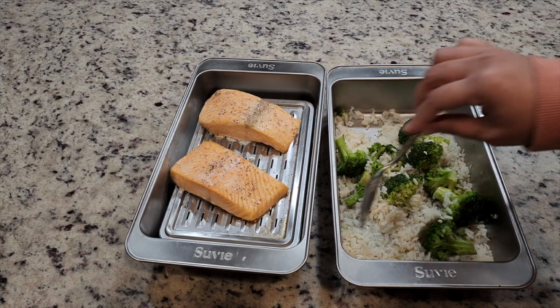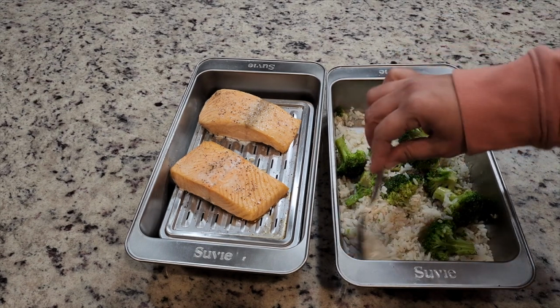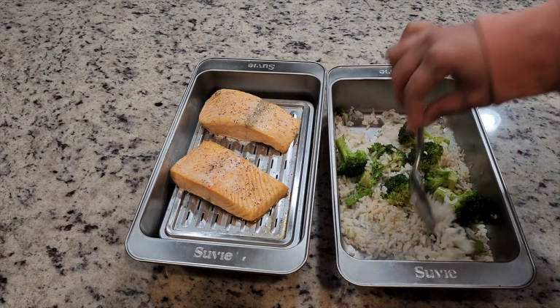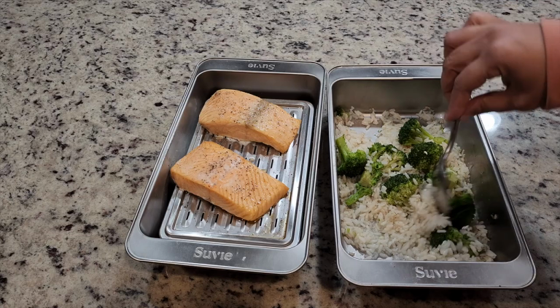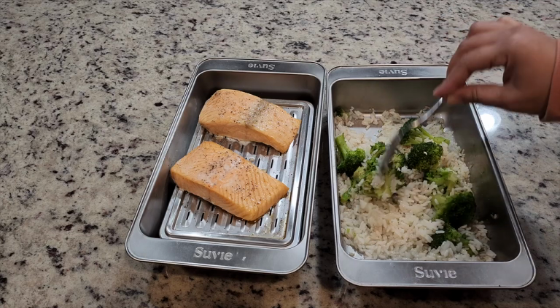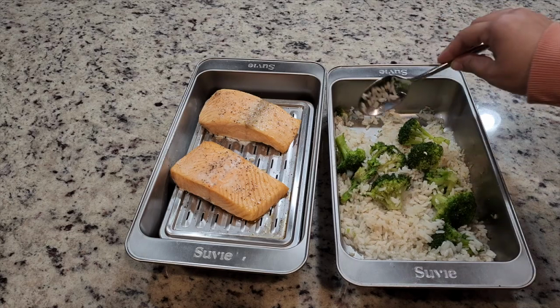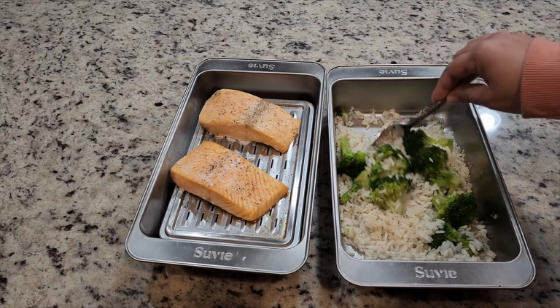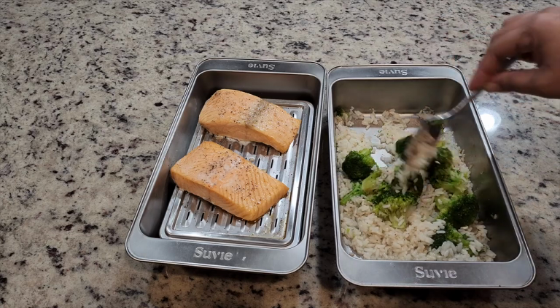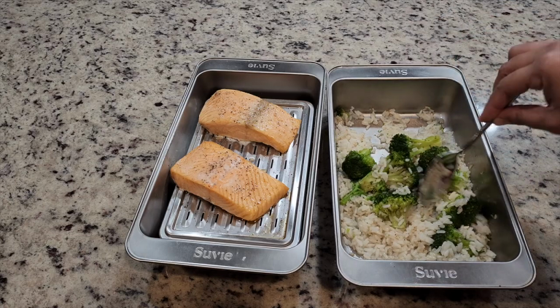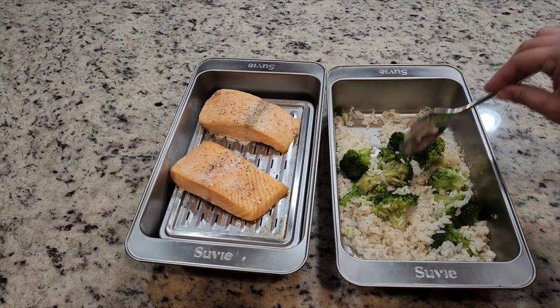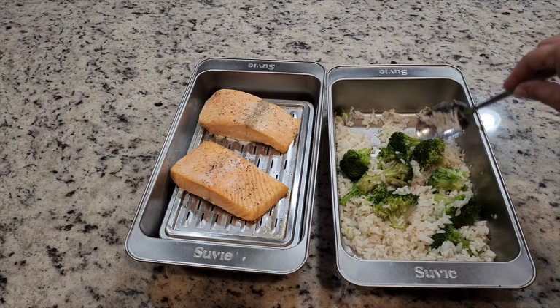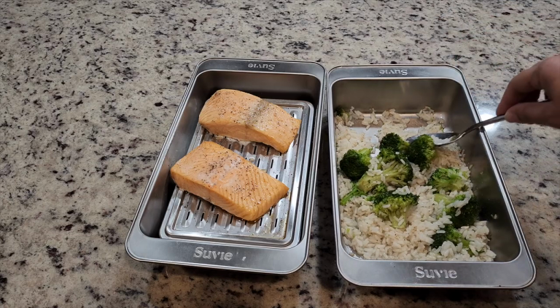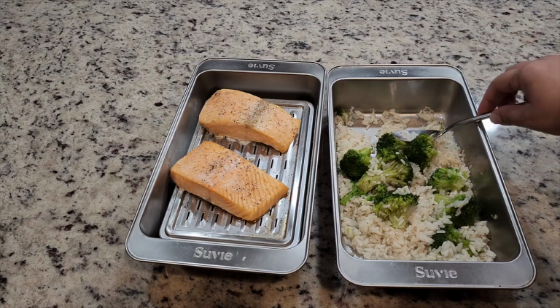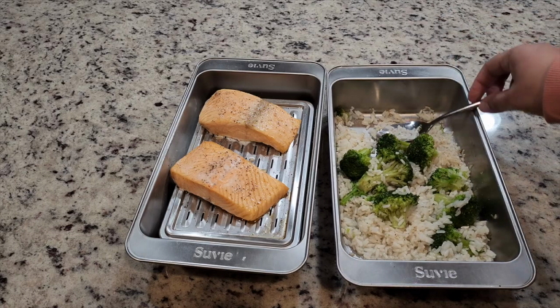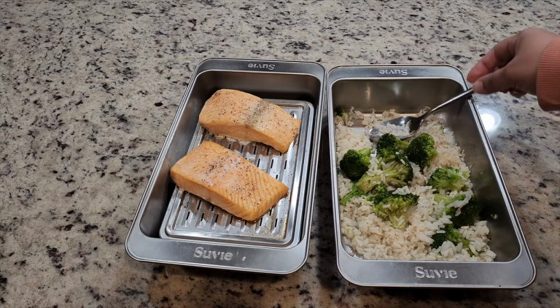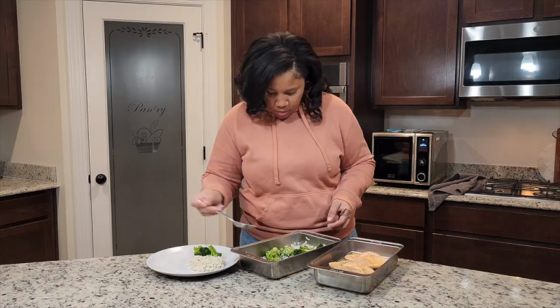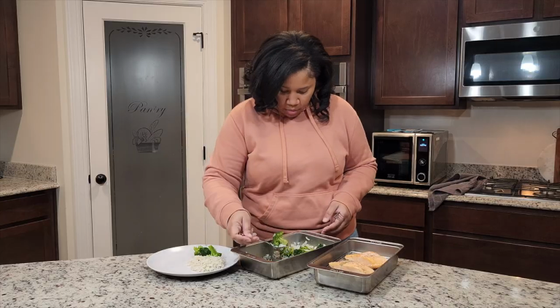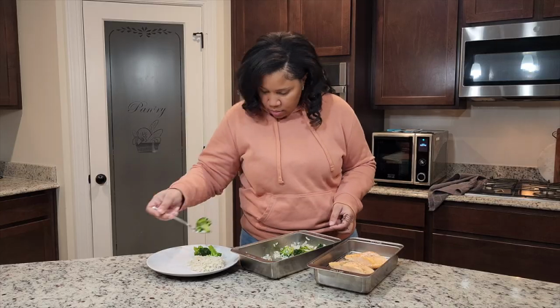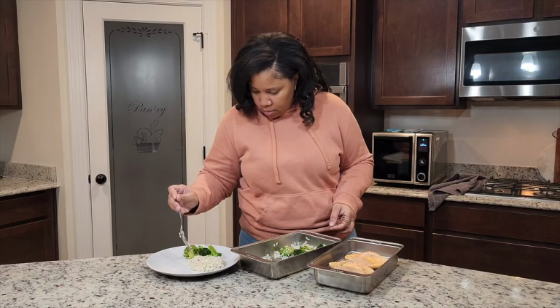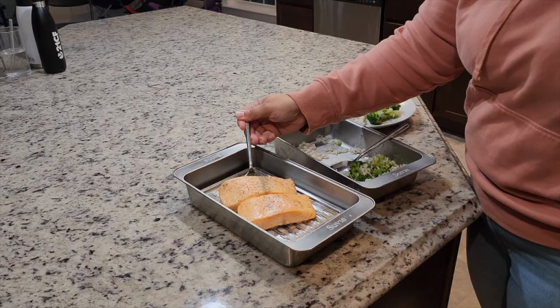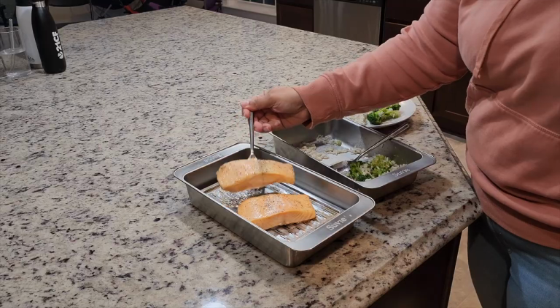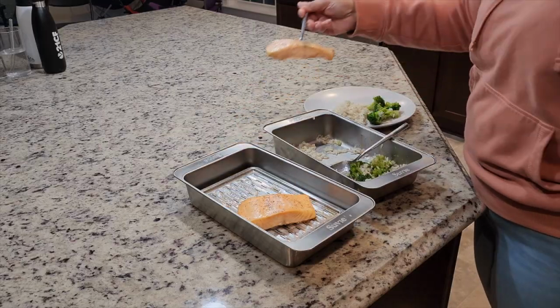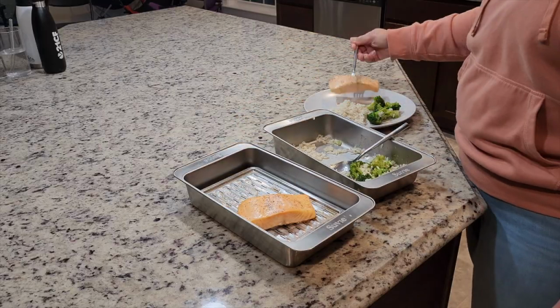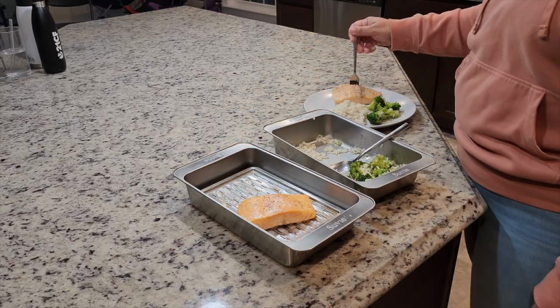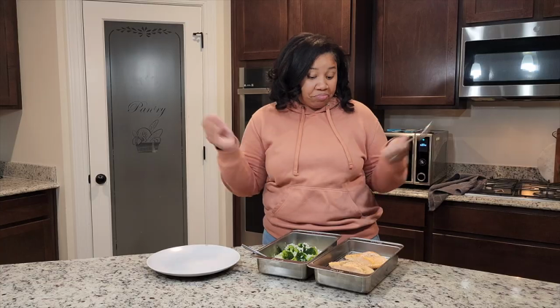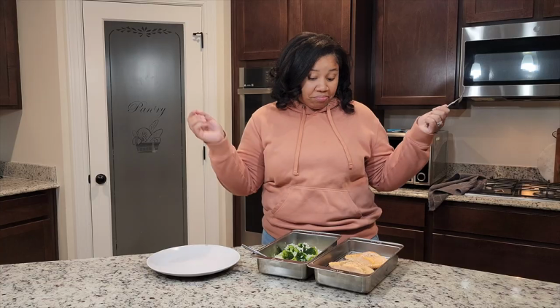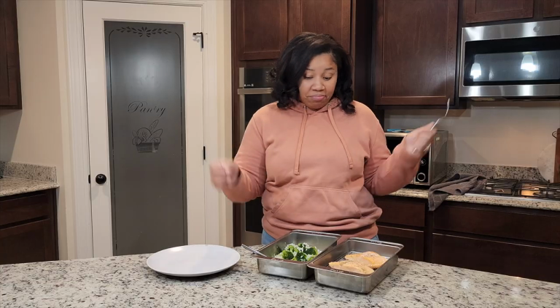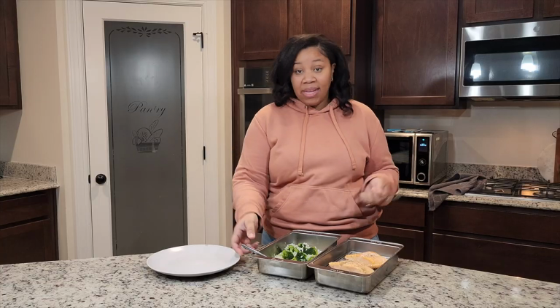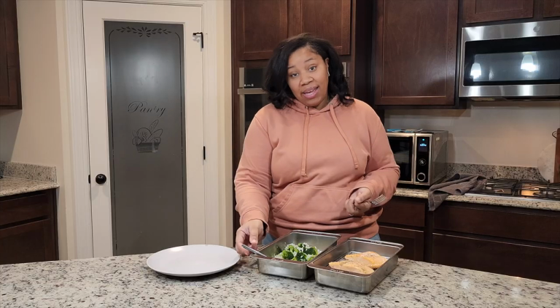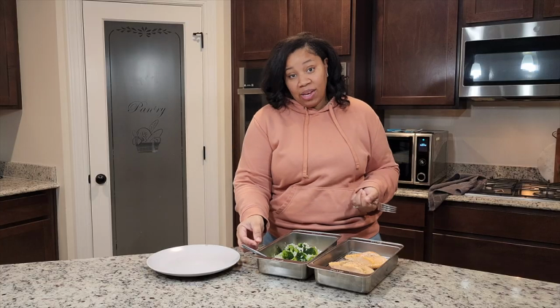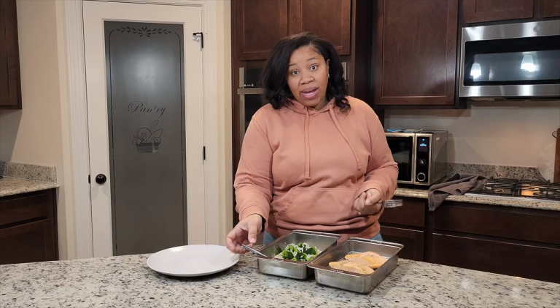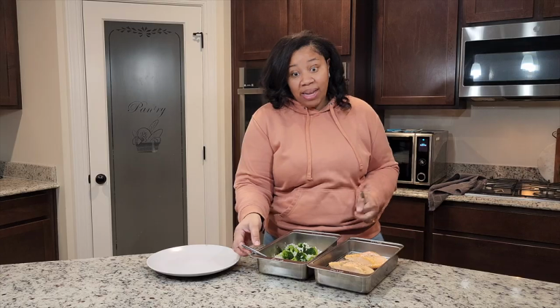Now that it's done, the only thing left to do is give the rice a stir, make a plate, and go ahead and eat.